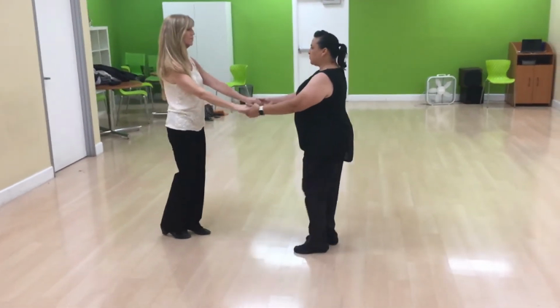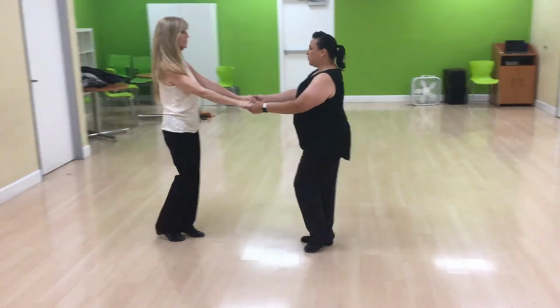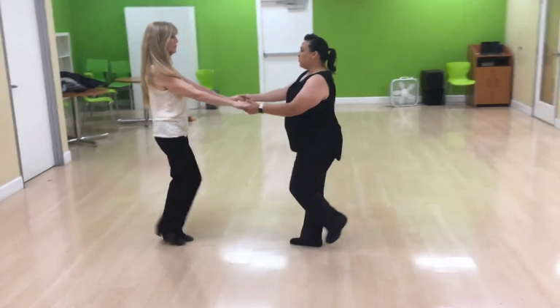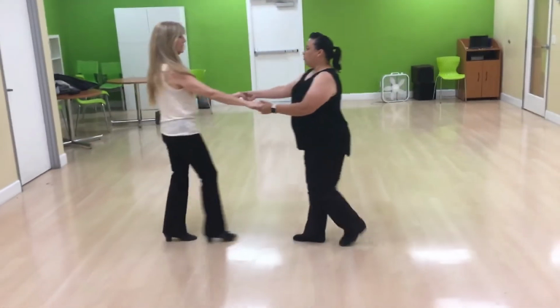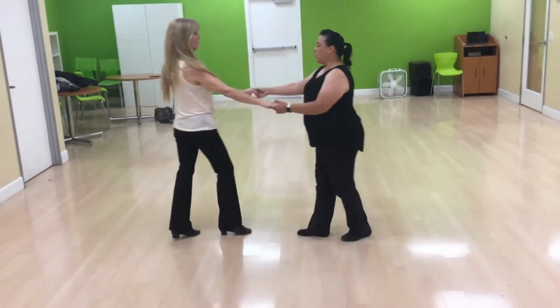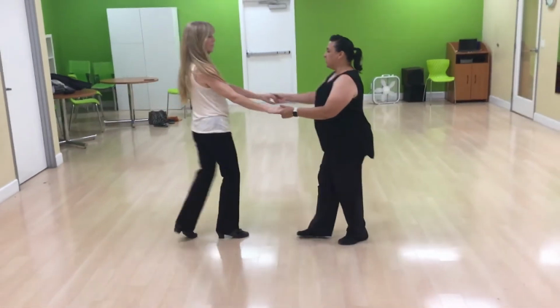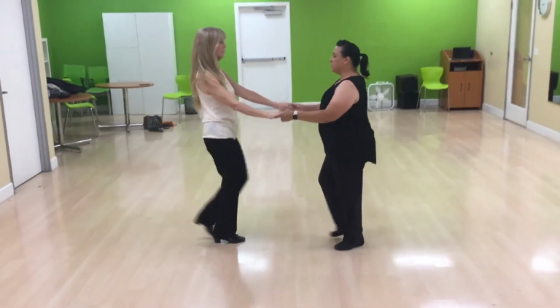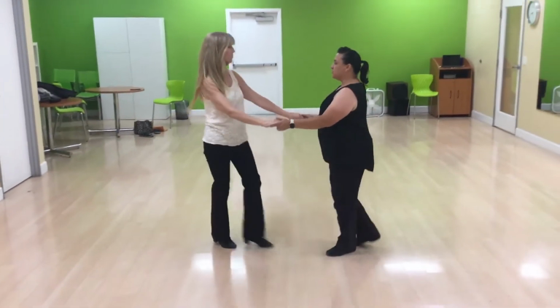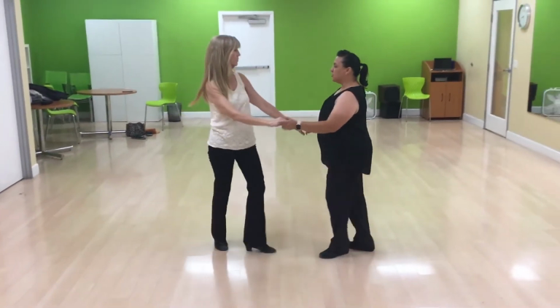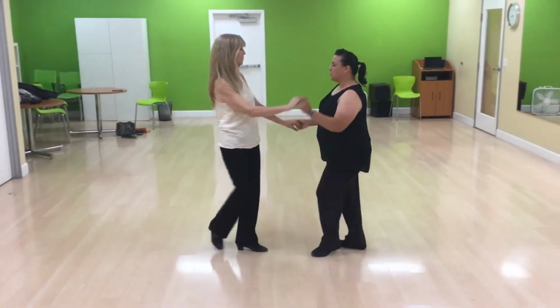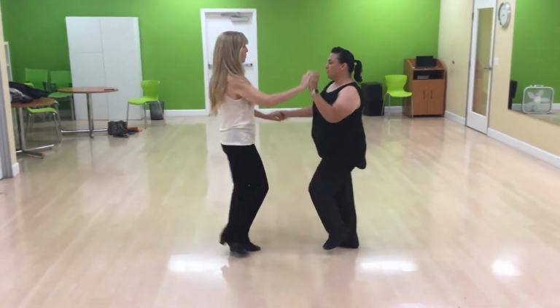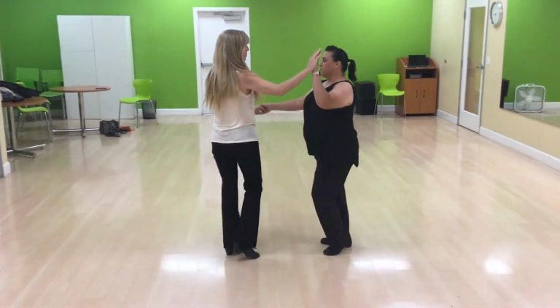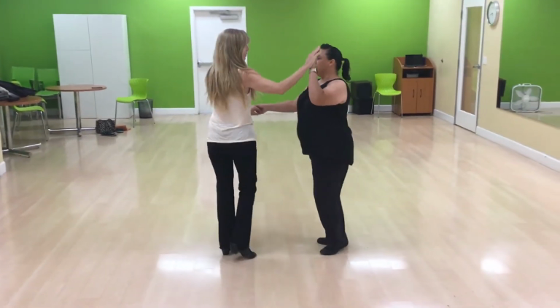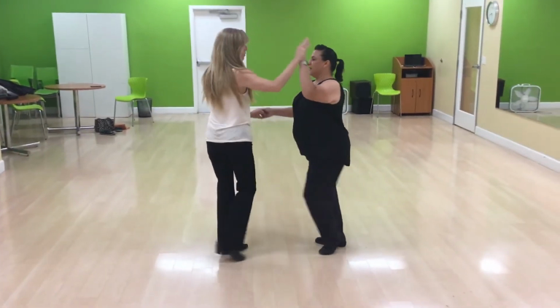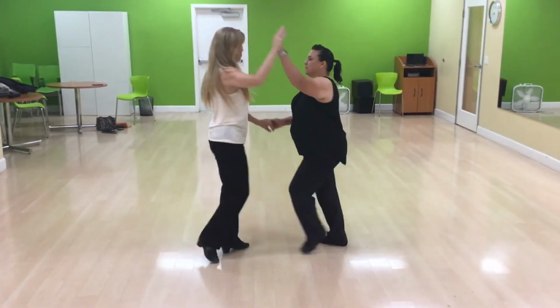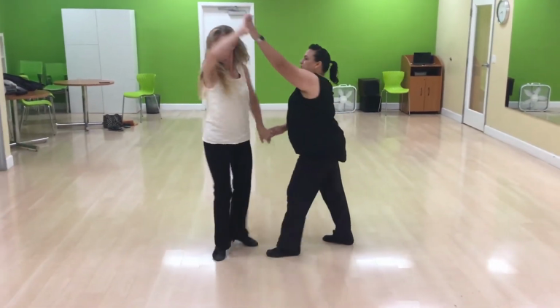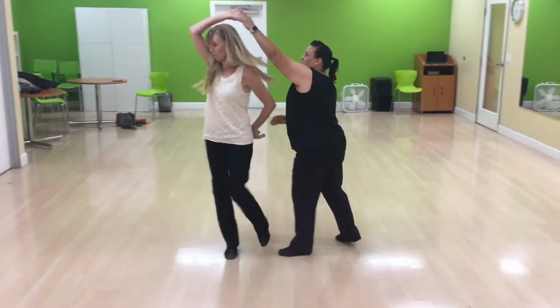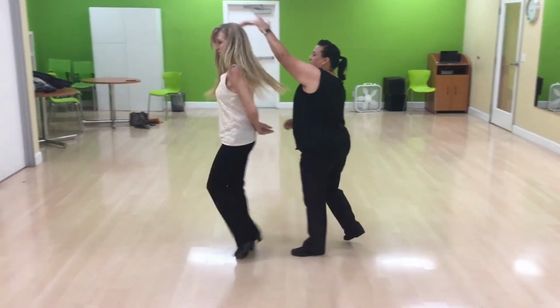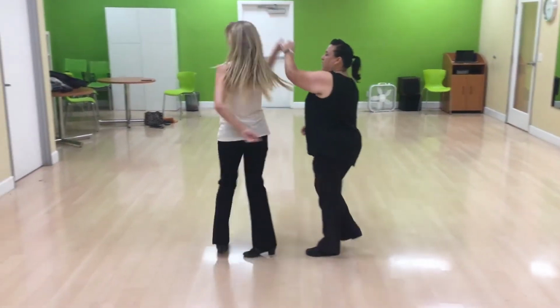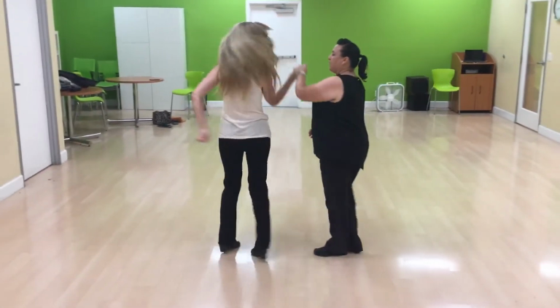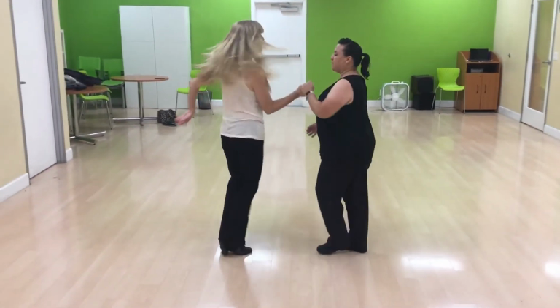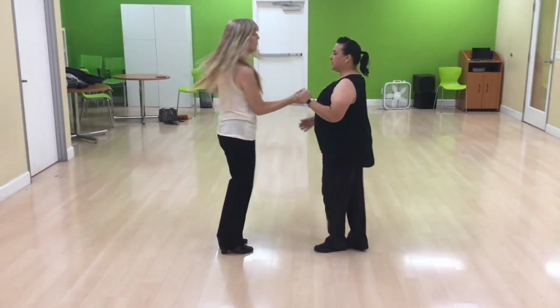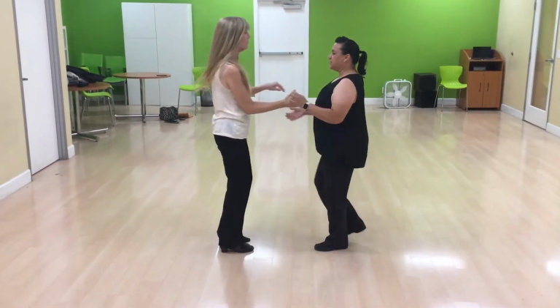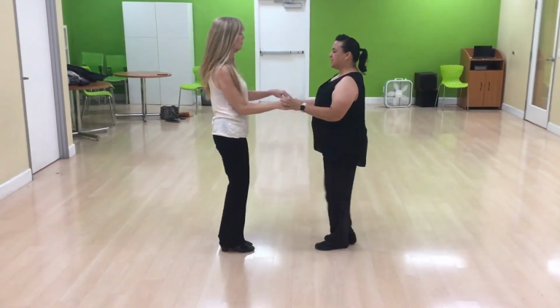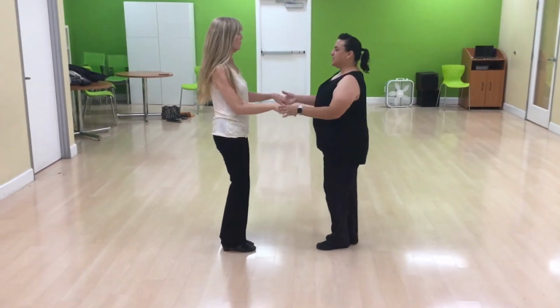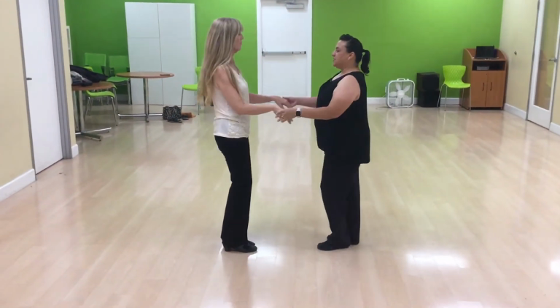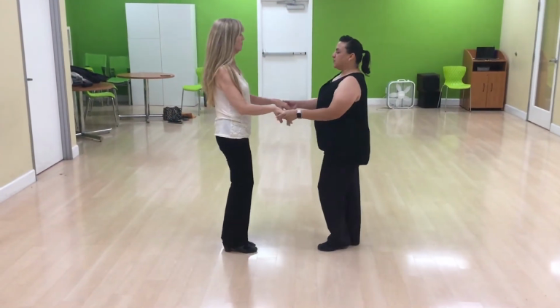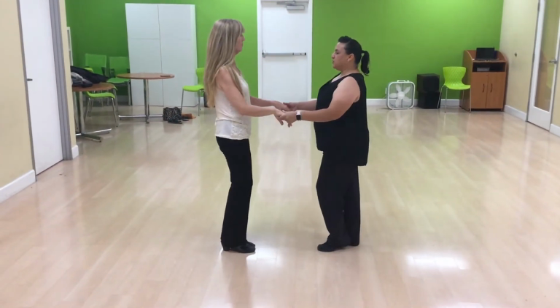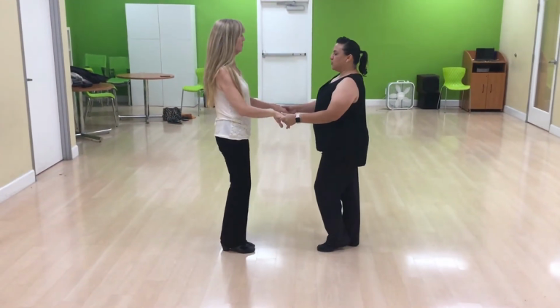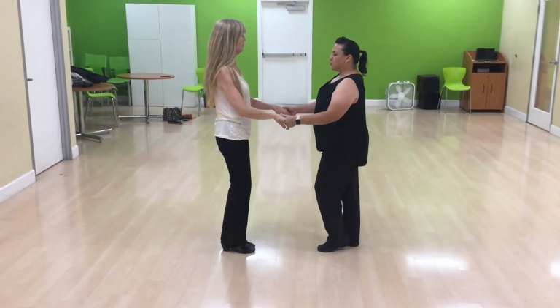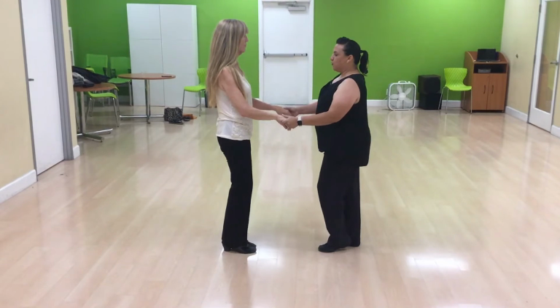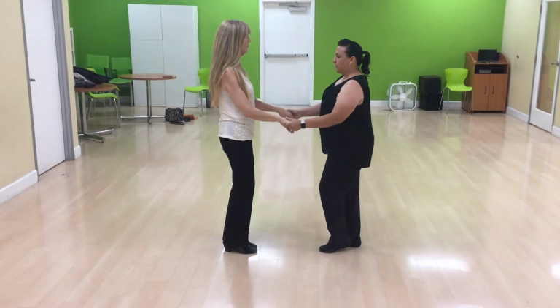We swivel. 1, 2, 3, and 4, 5, and 6. Now we're going to do our sugar point.